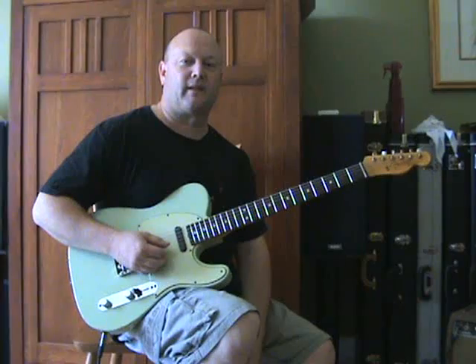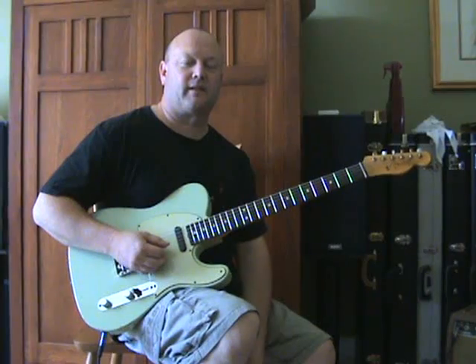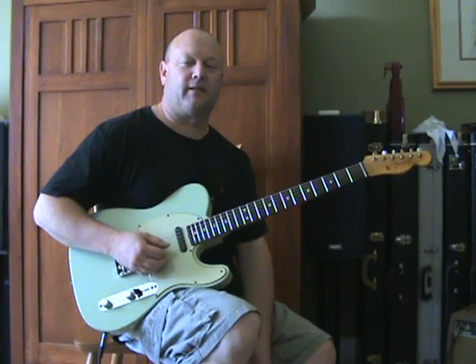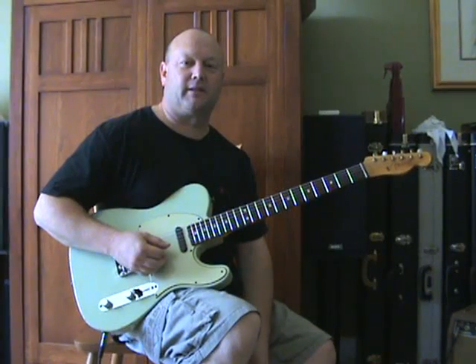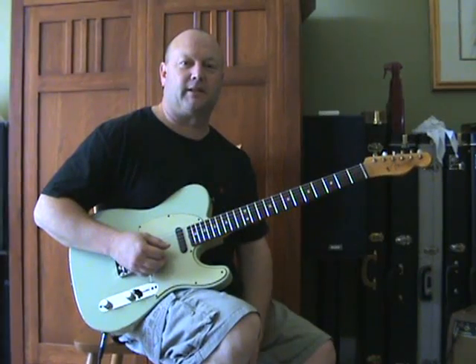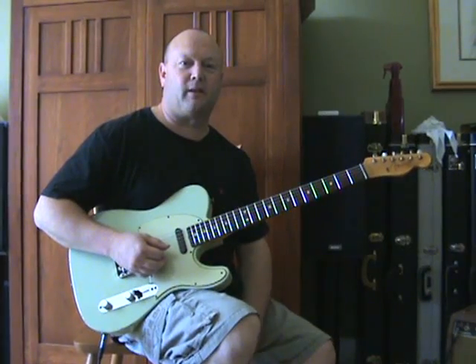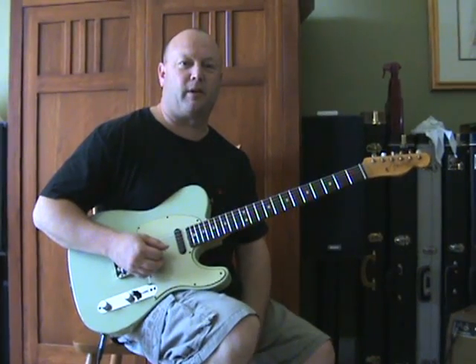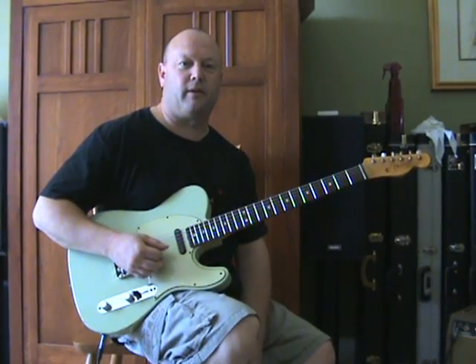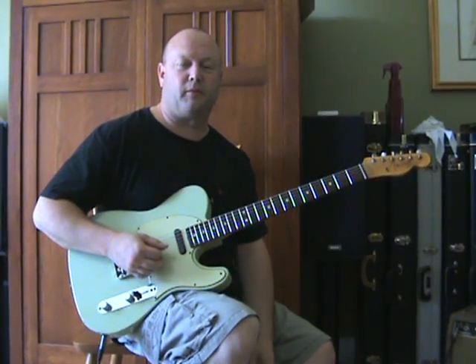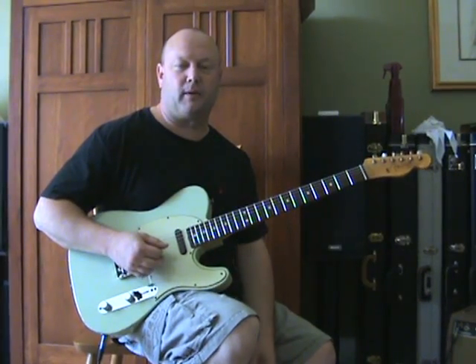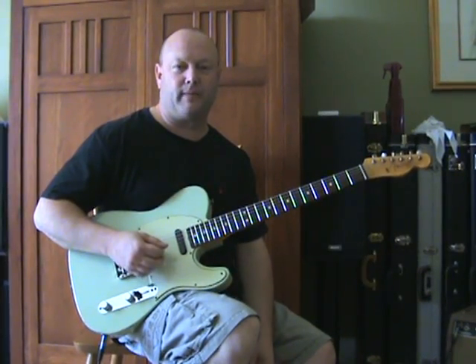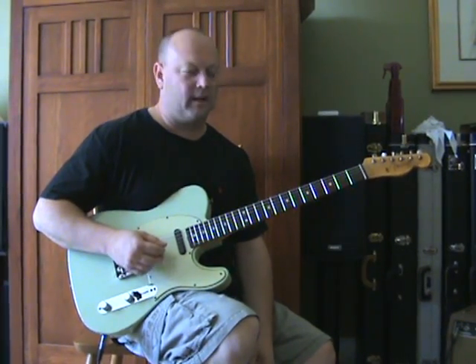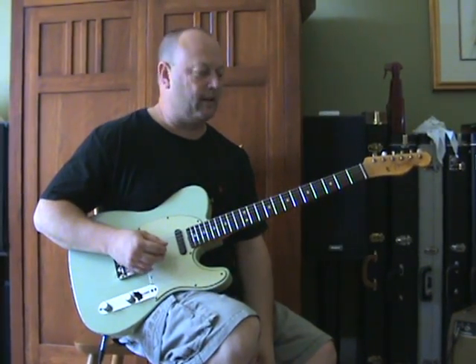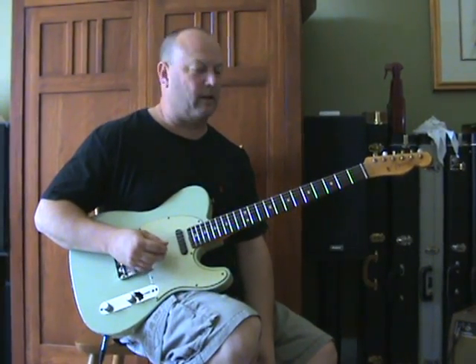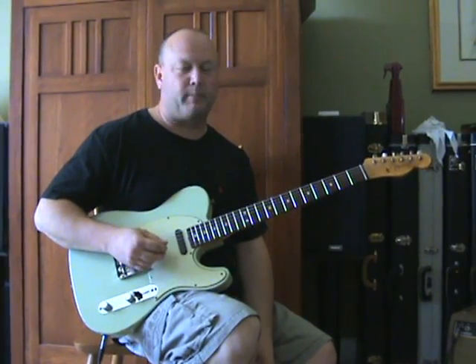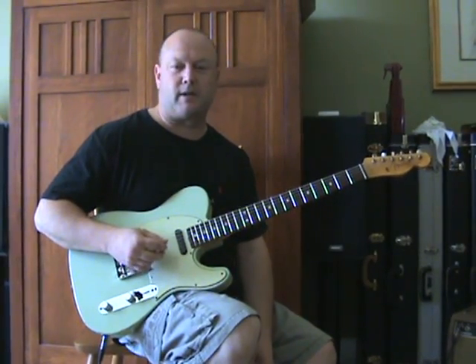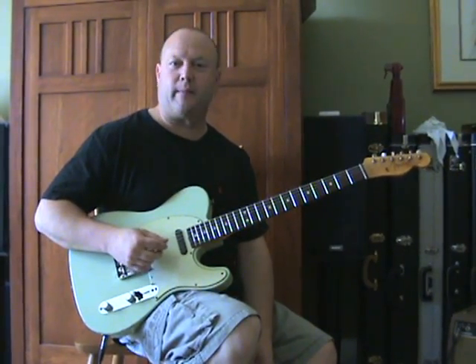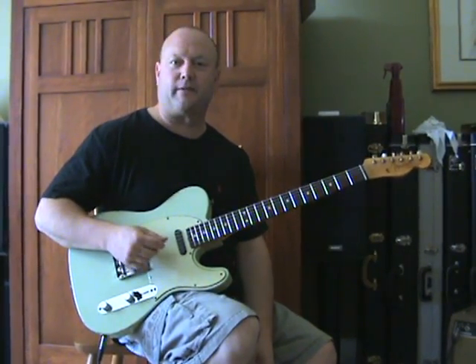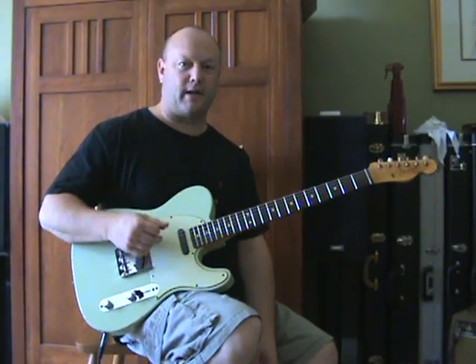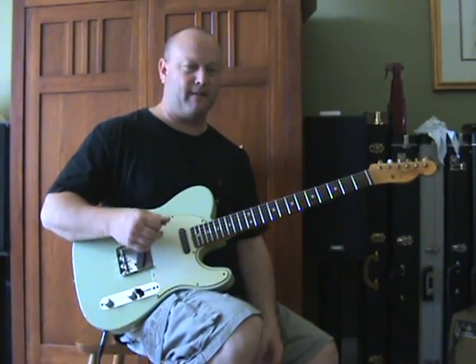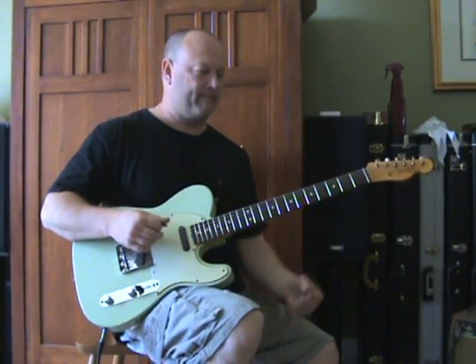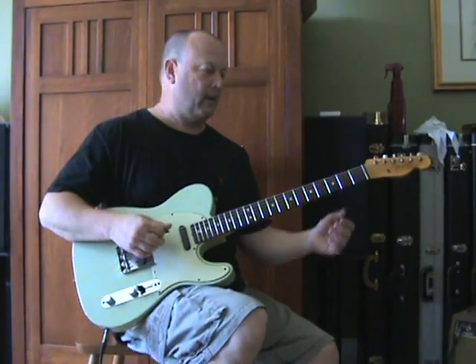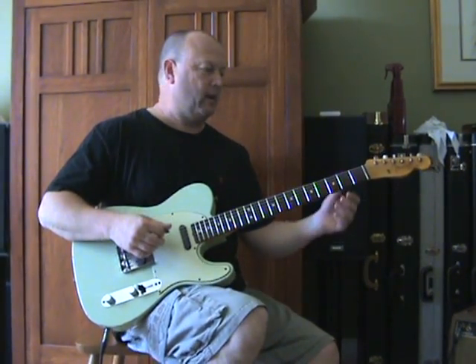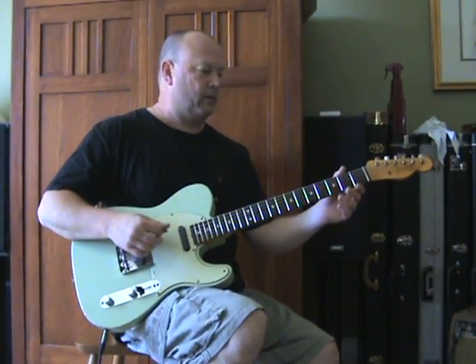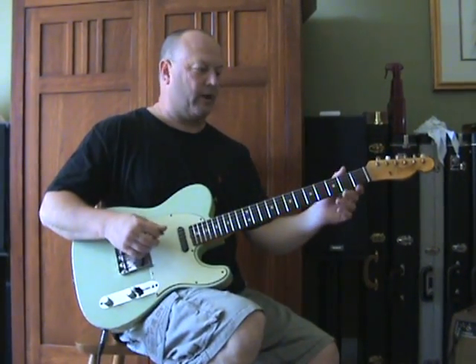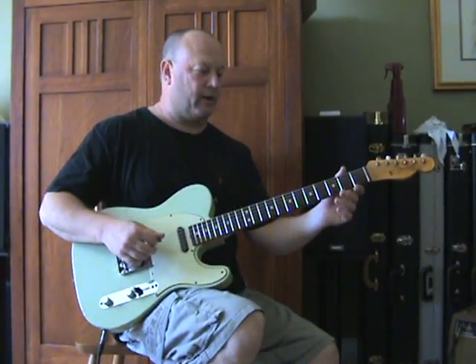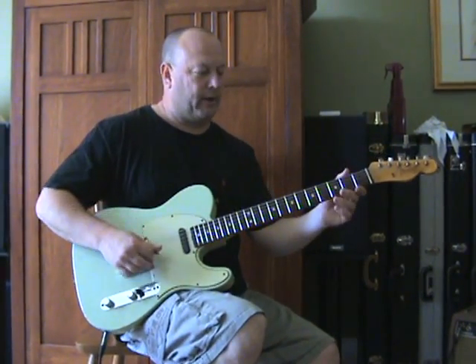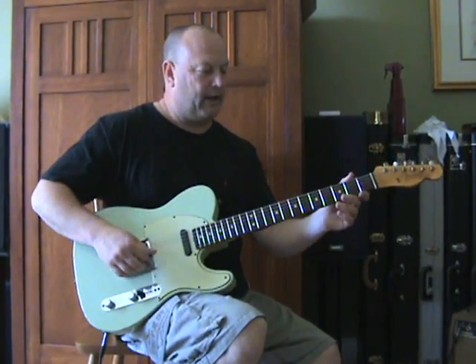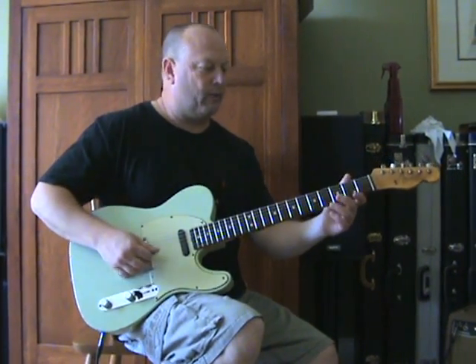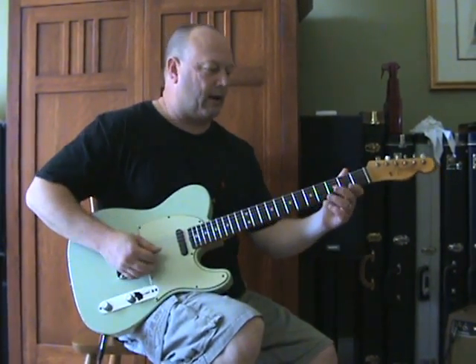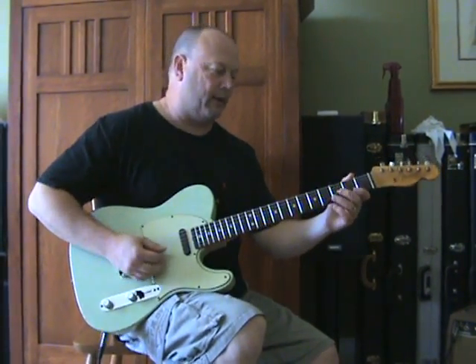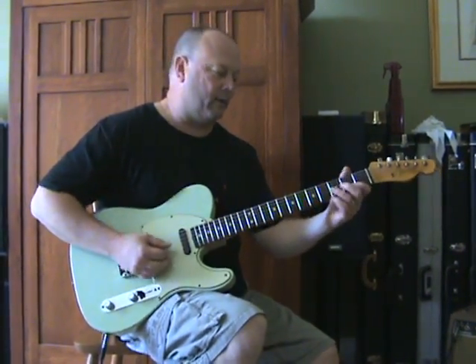Let's take a look at the guitar part for Cyndi Lauper's Time After Time. We'll start here at the beginning and work our way through.